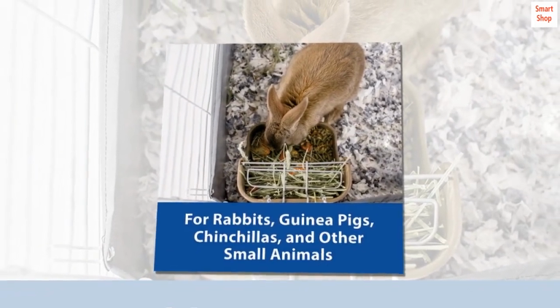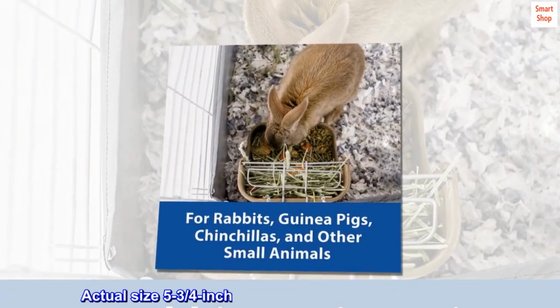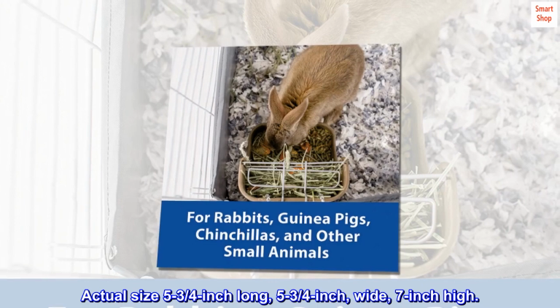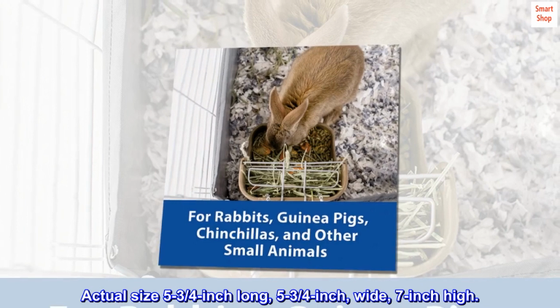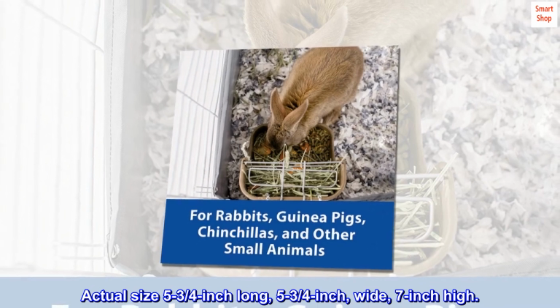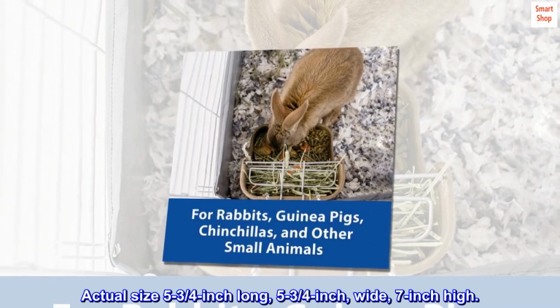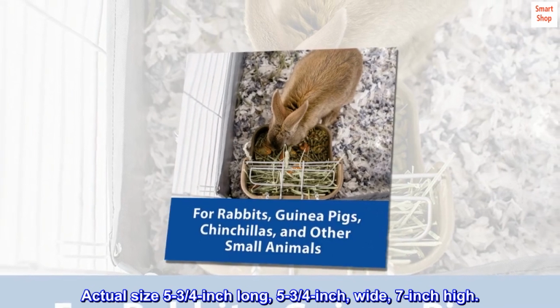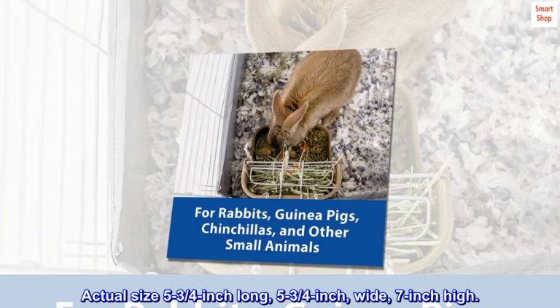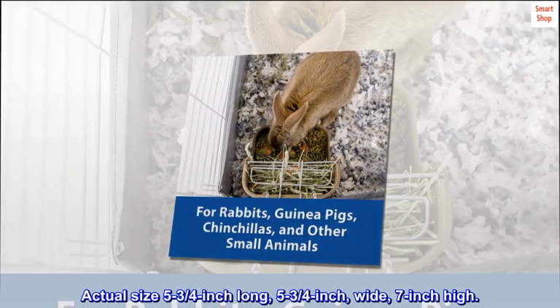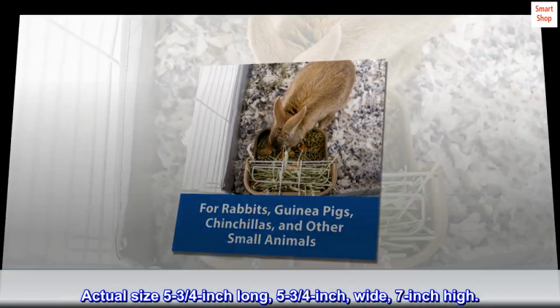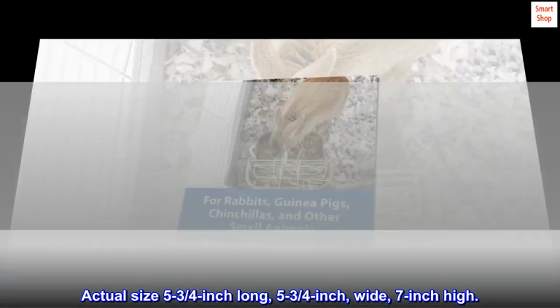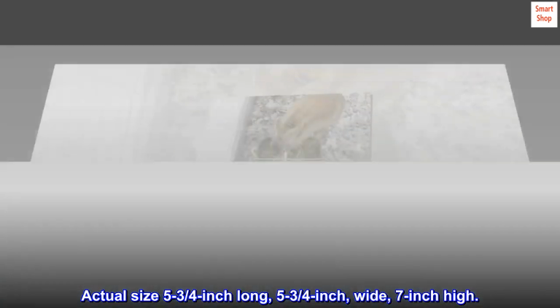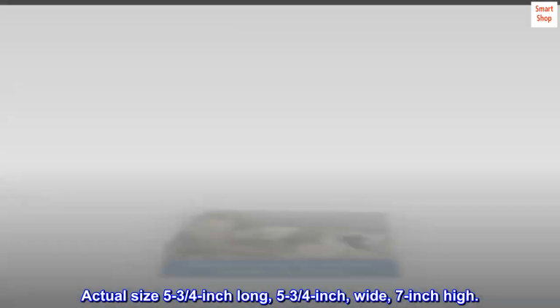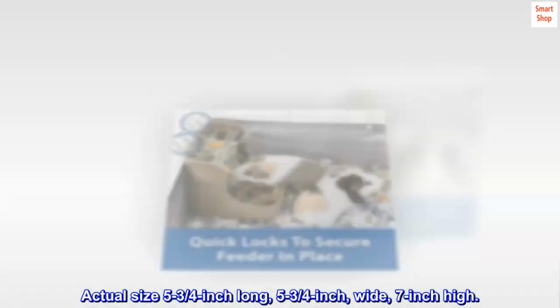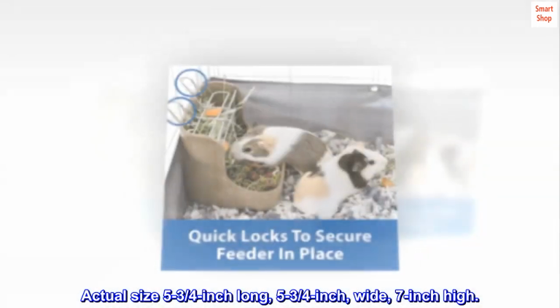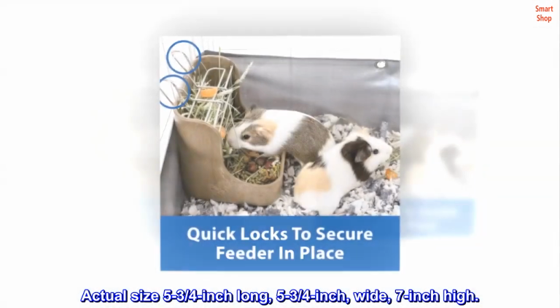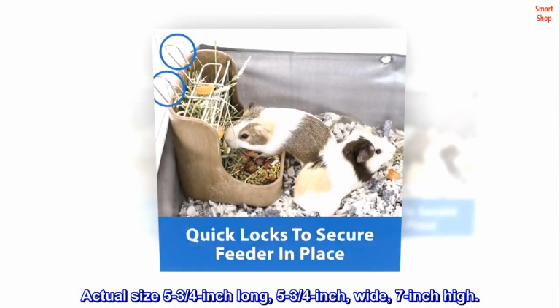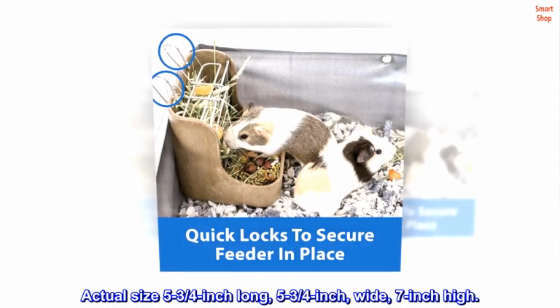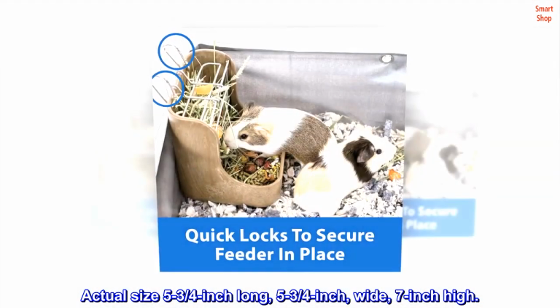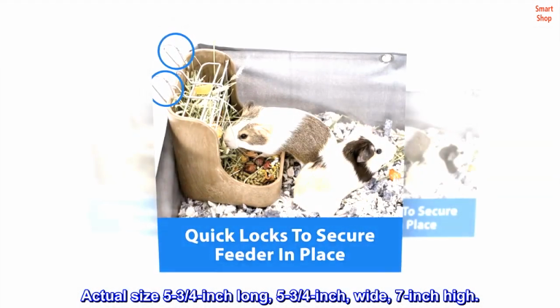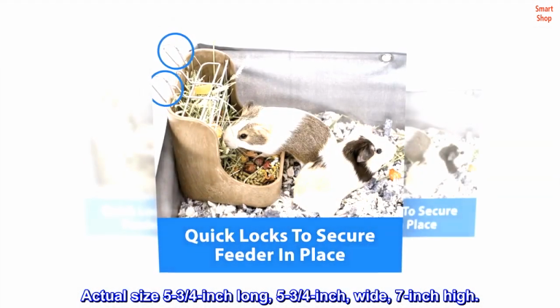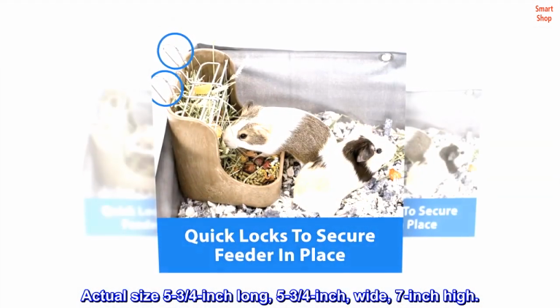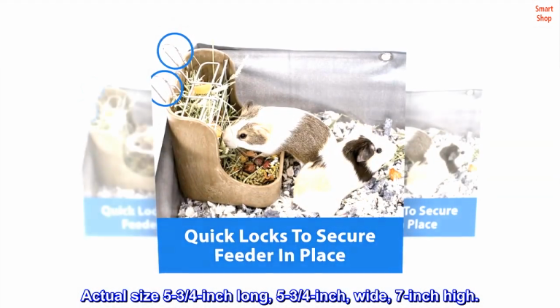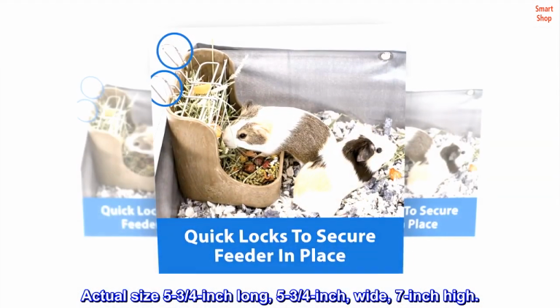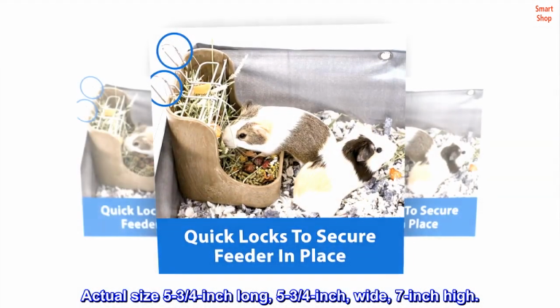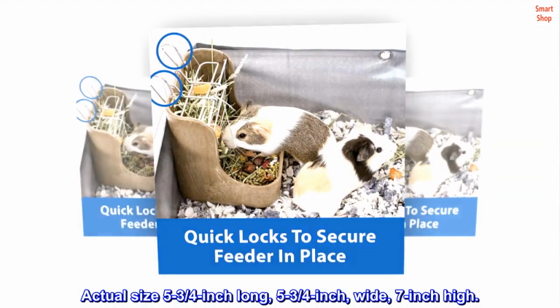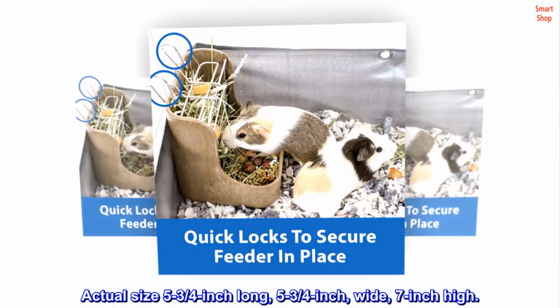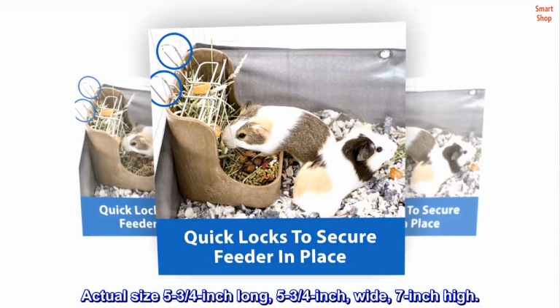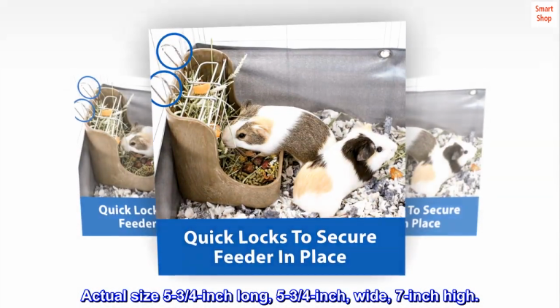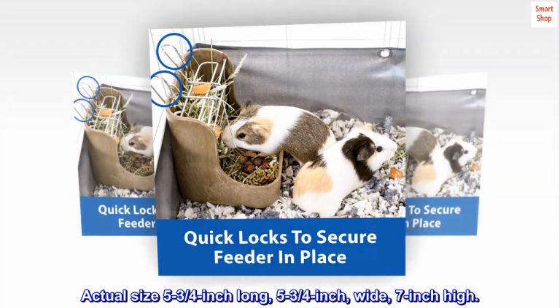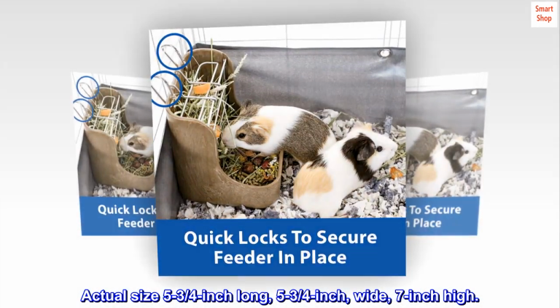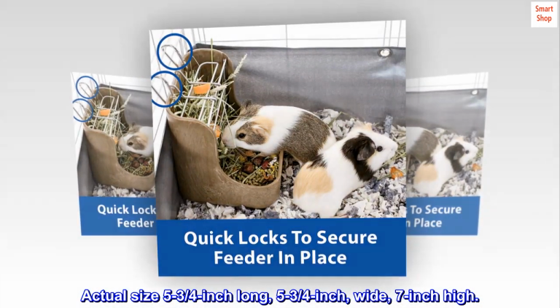Actual size: 5¾ inch long, 5¾ inch wide, 7 inch high.